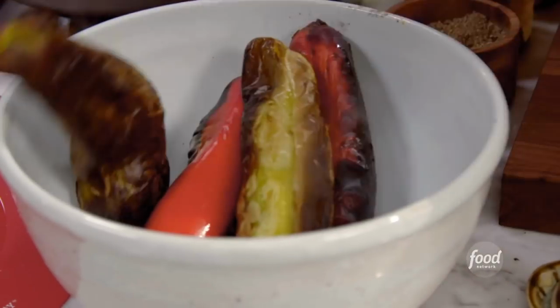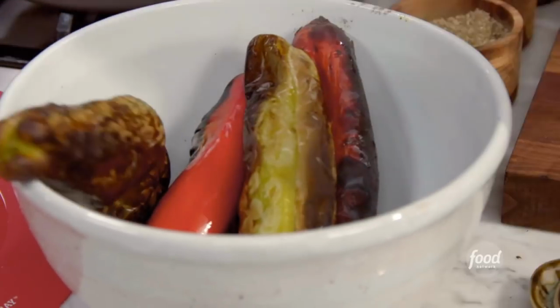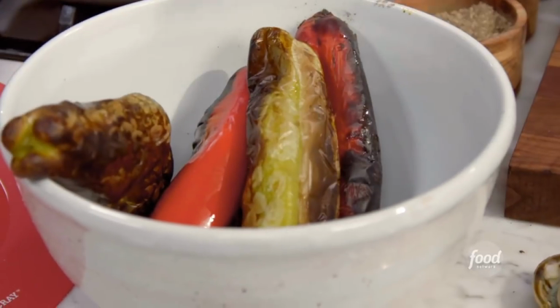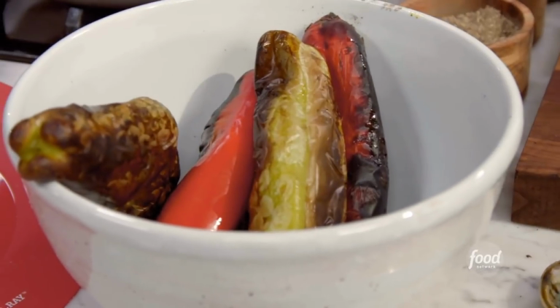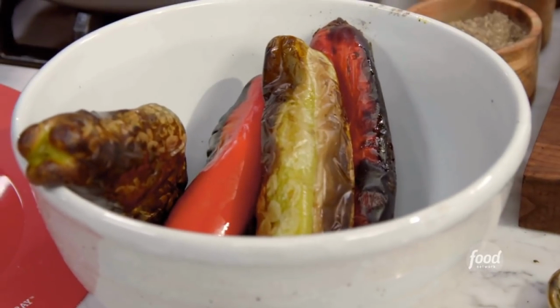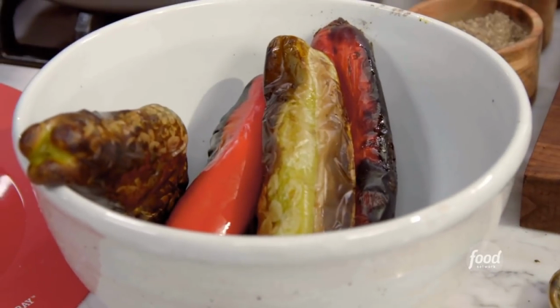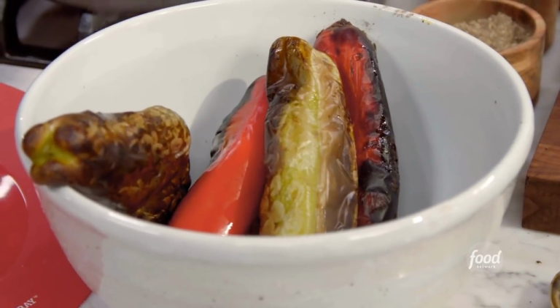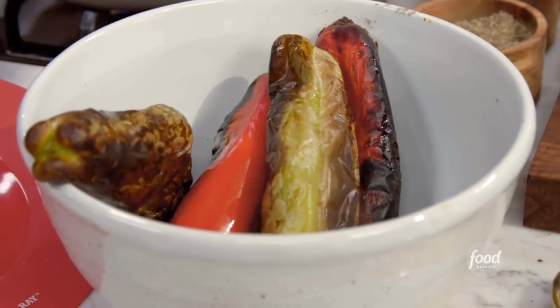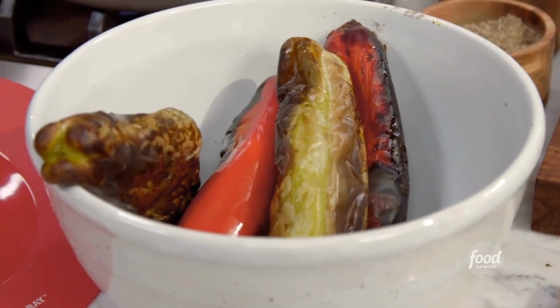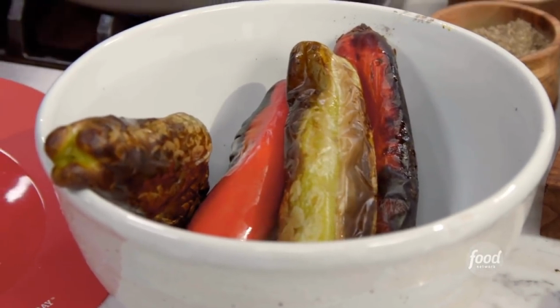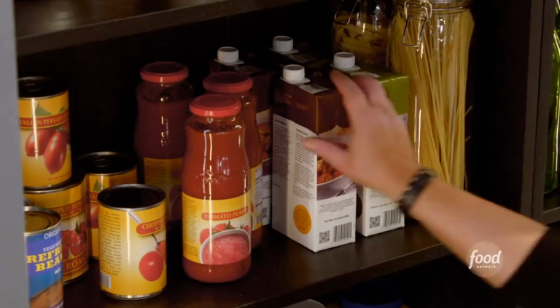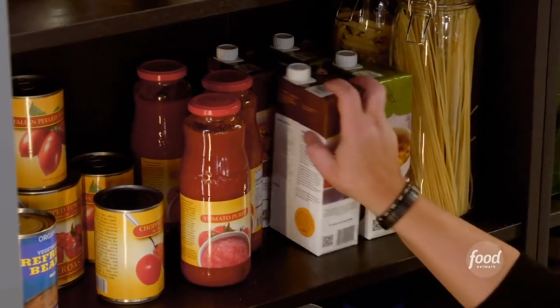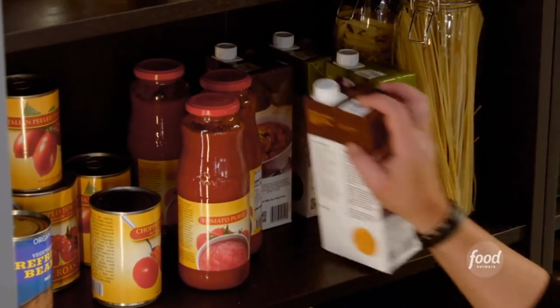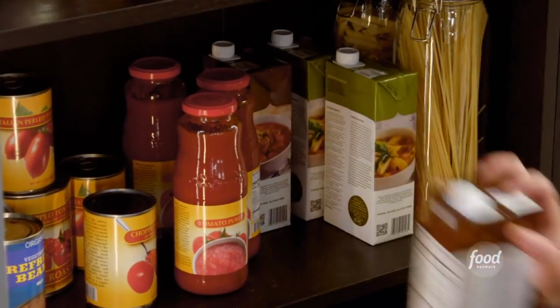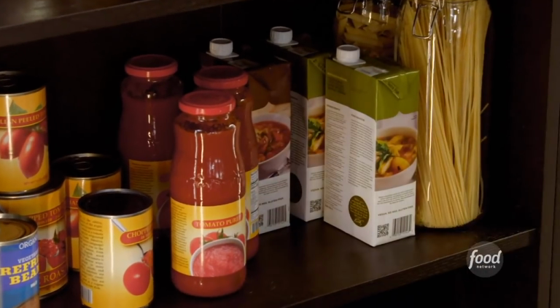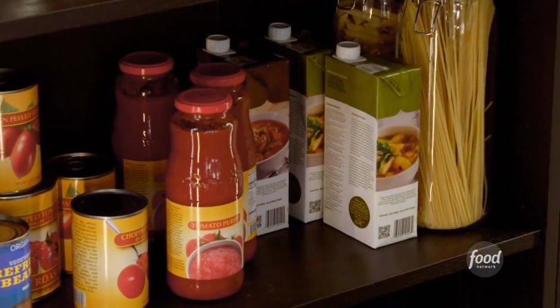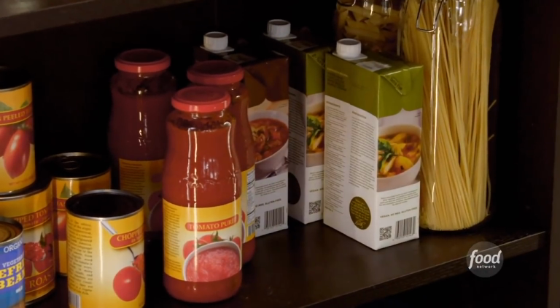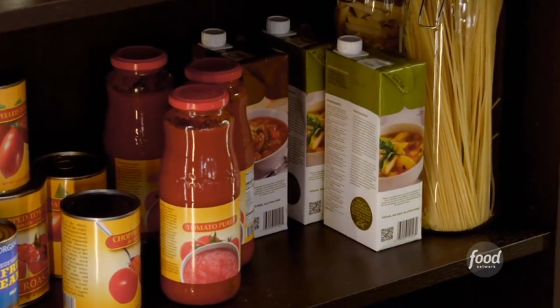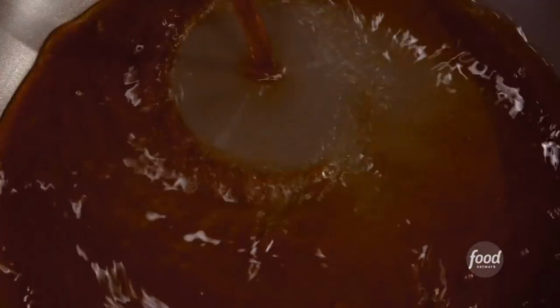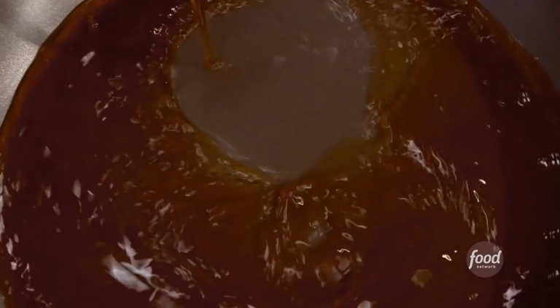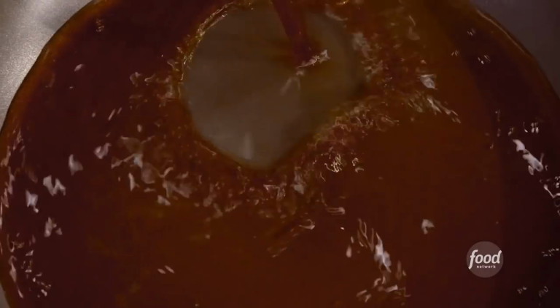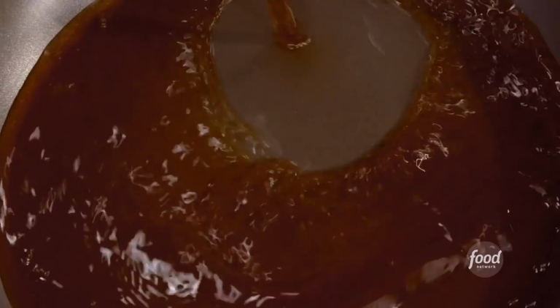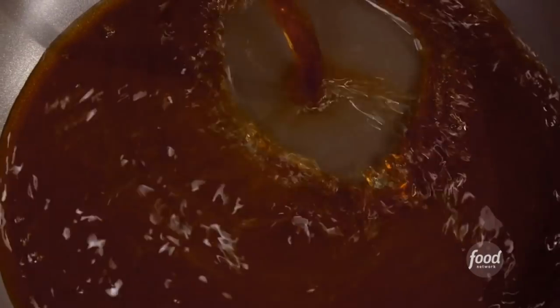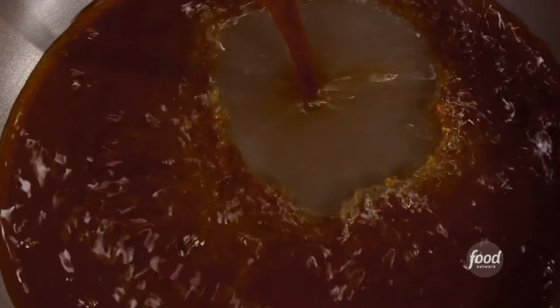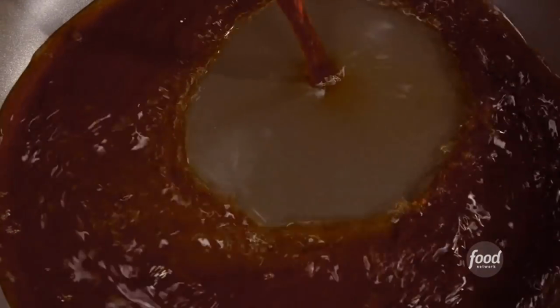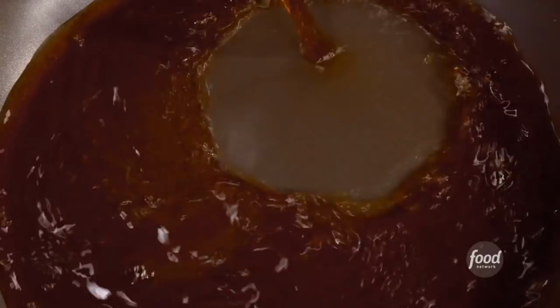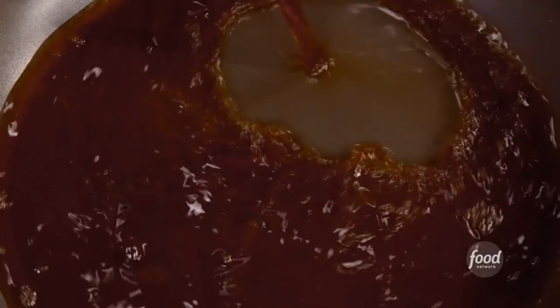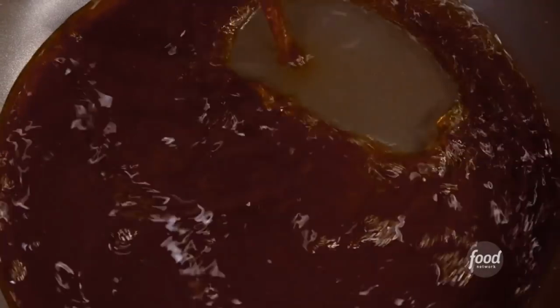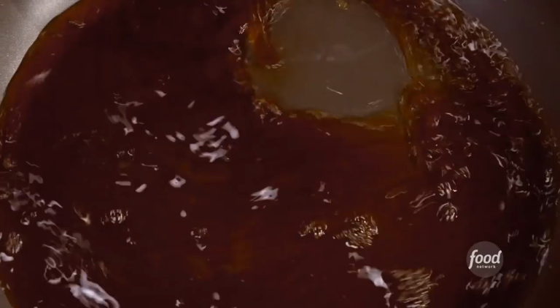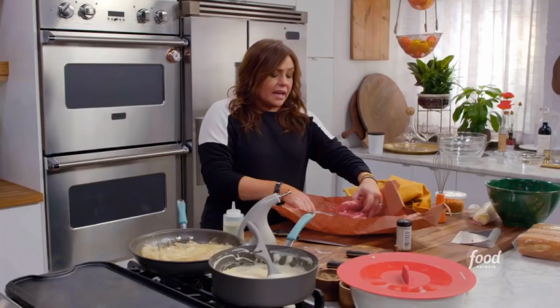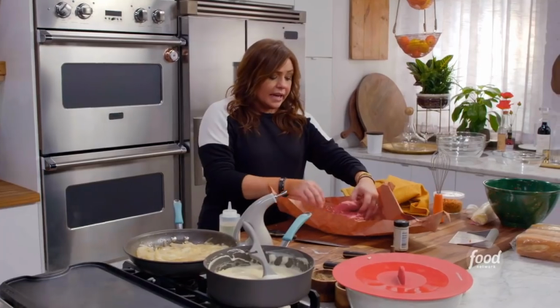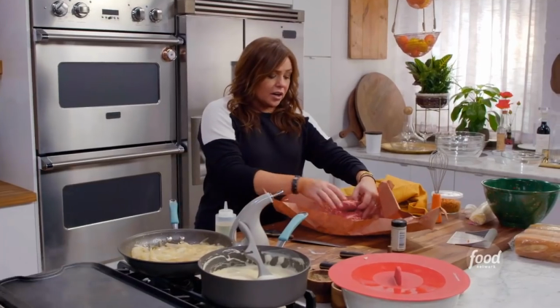Now we gotta cool them to peel them. I like to bathe the roll in a little bit of stock.